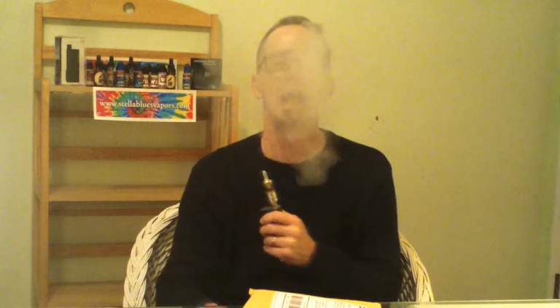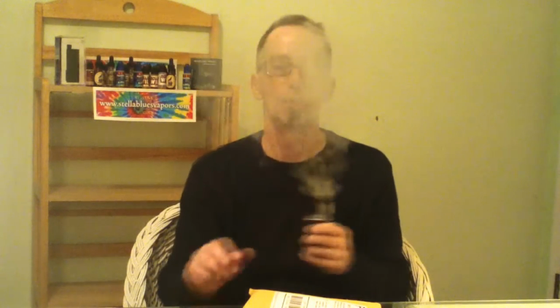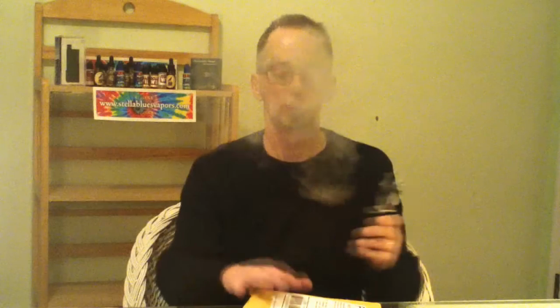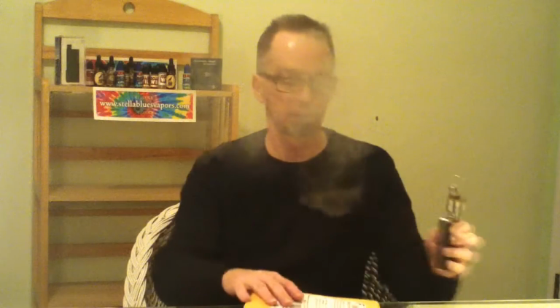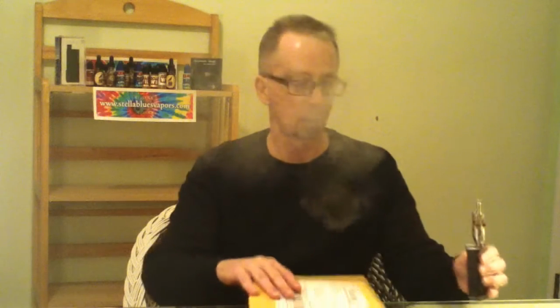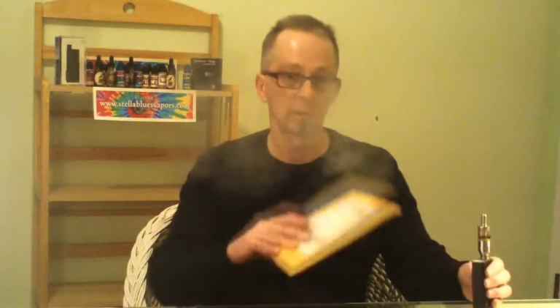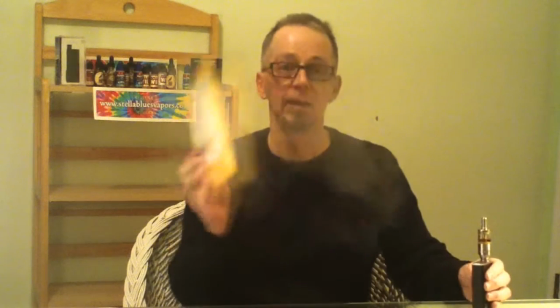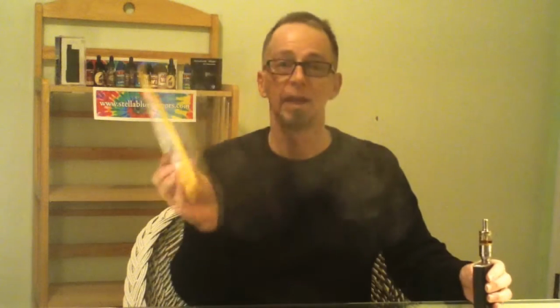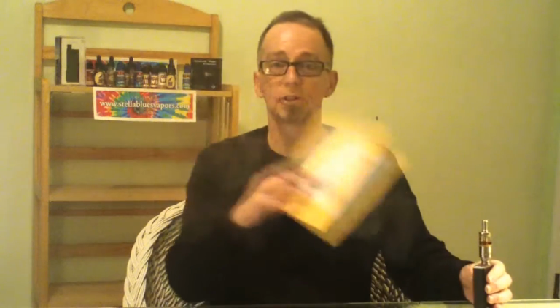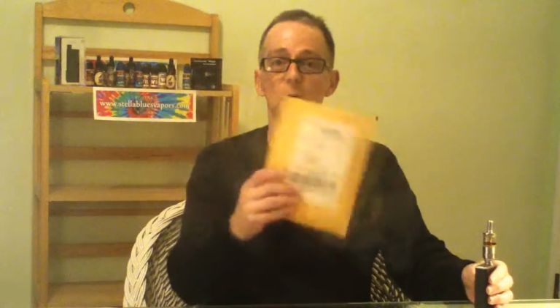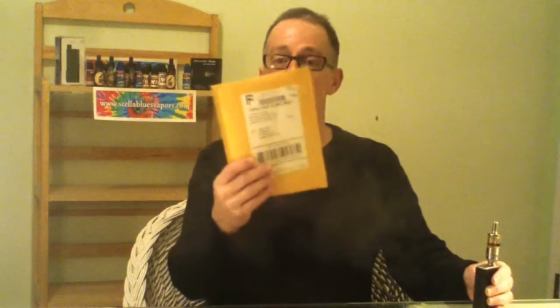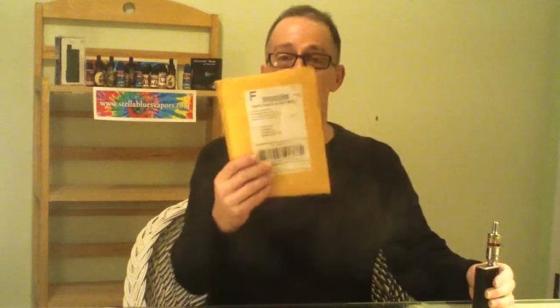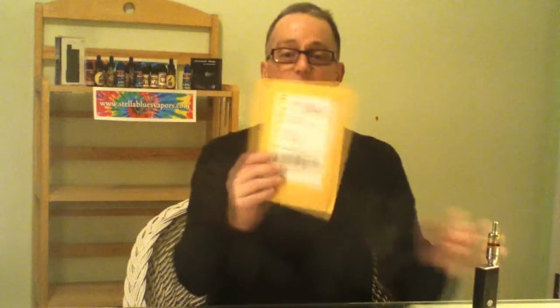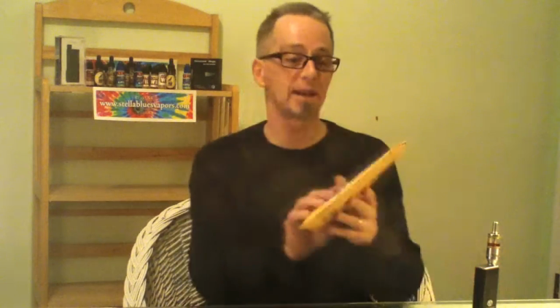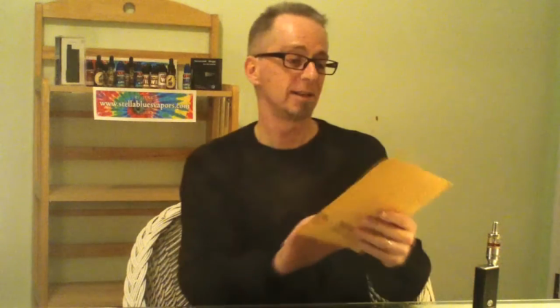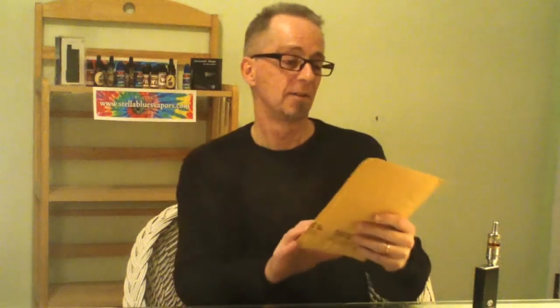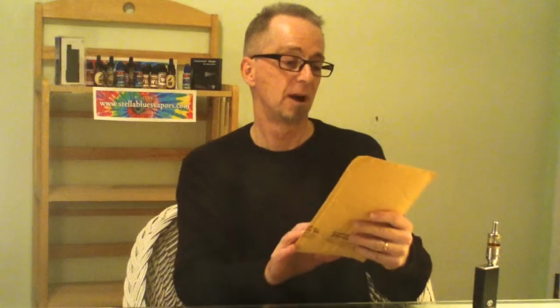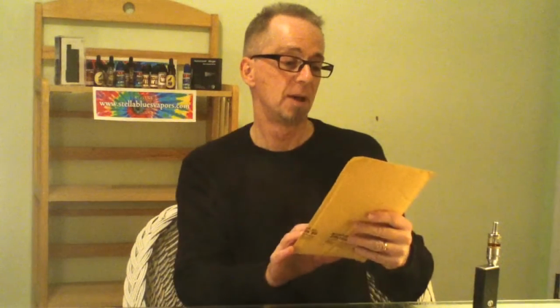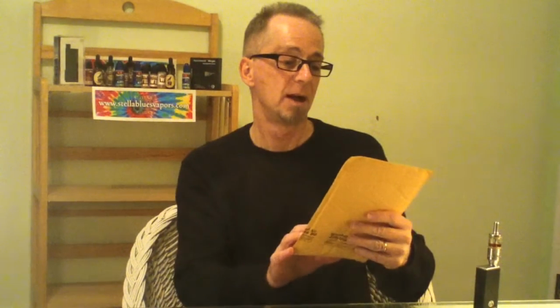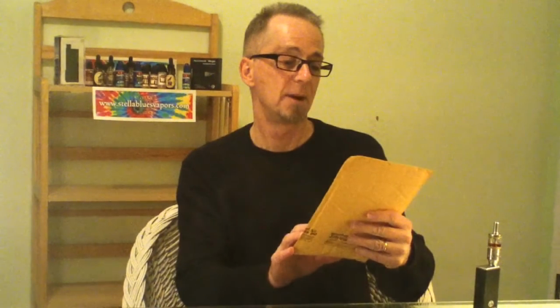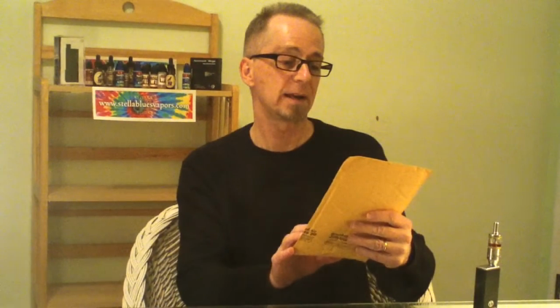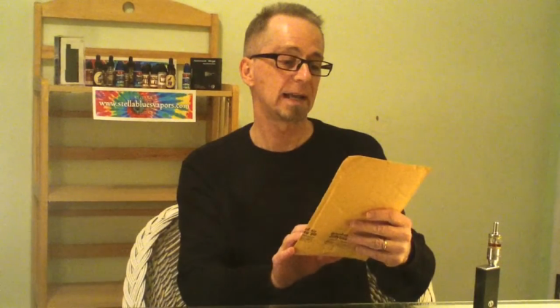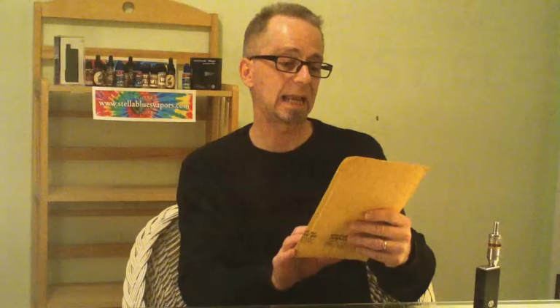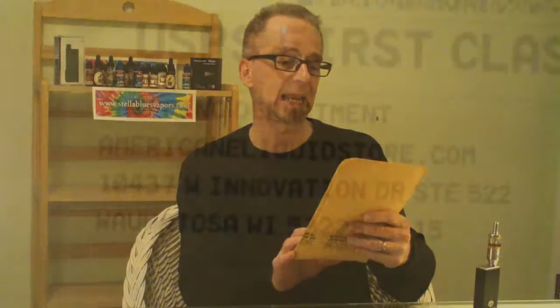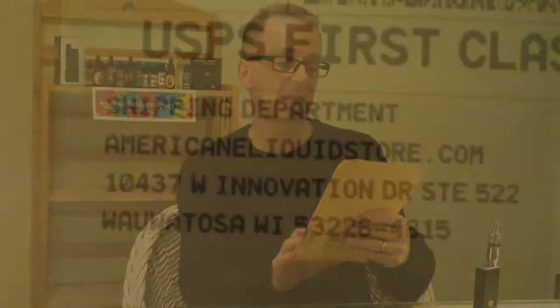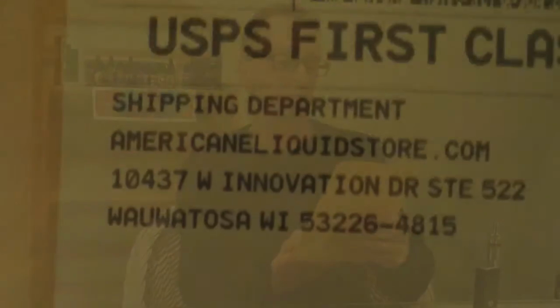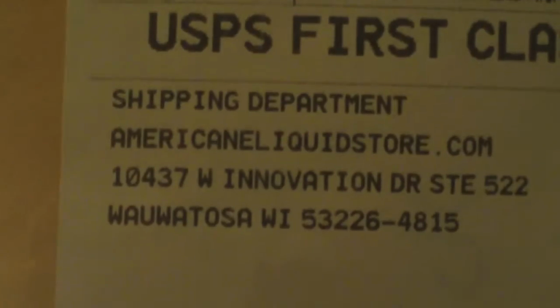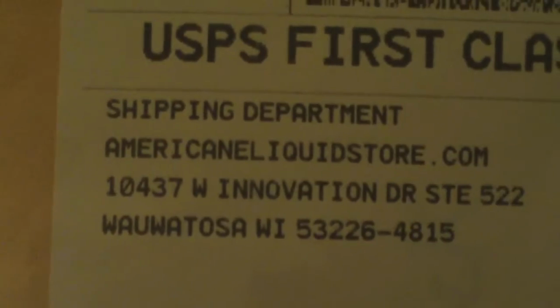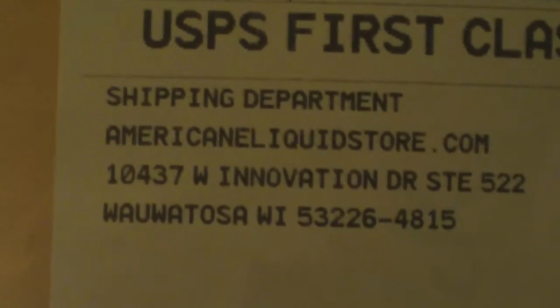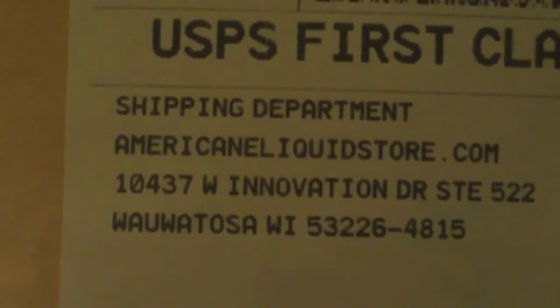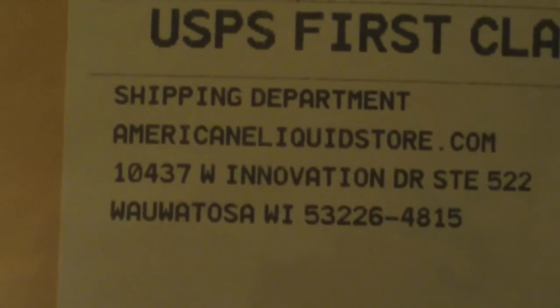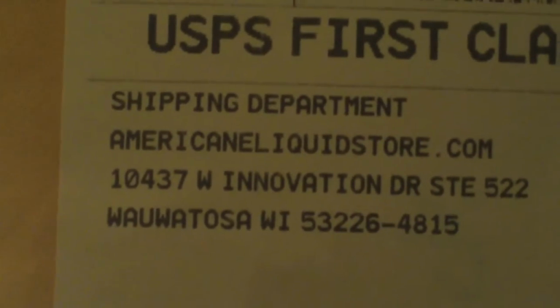Hi, welcome to Semper Report. Today, just a quick vape mail from AmericanEliquidStore.com.